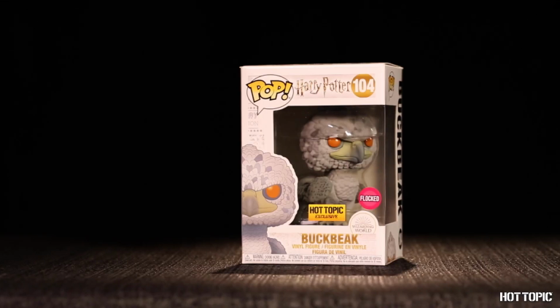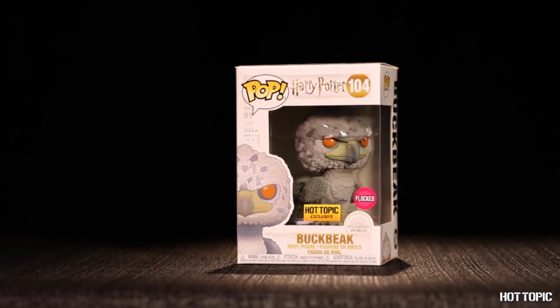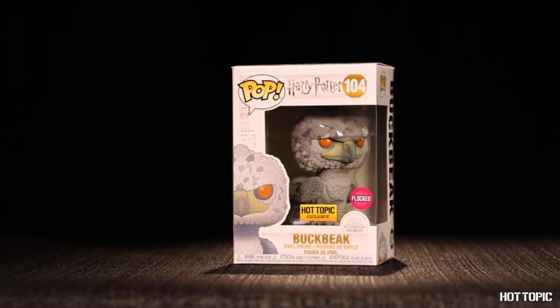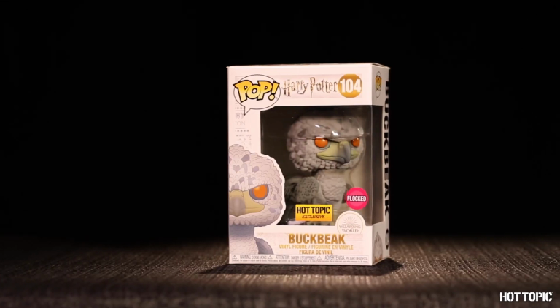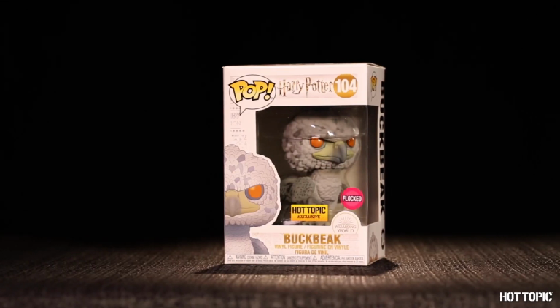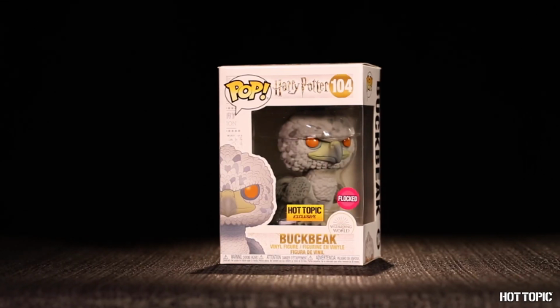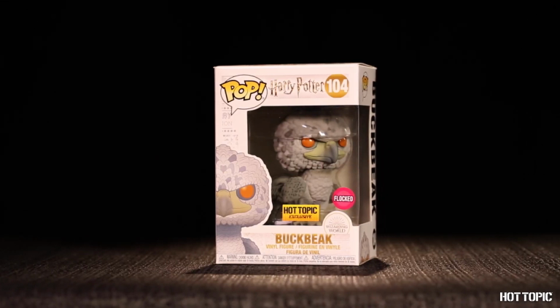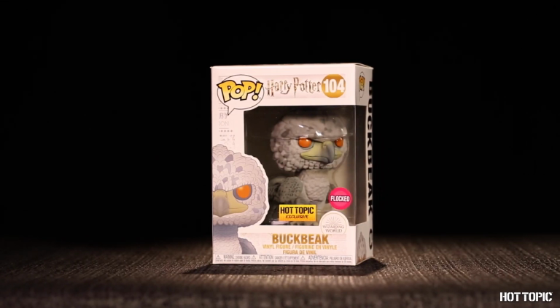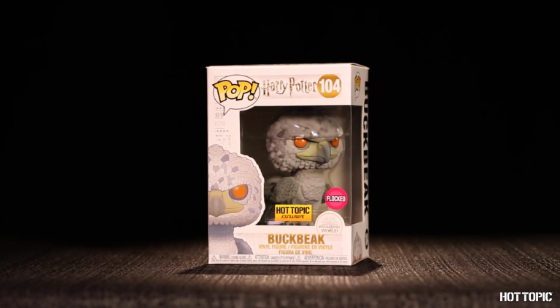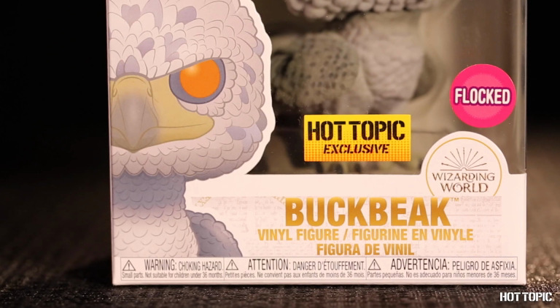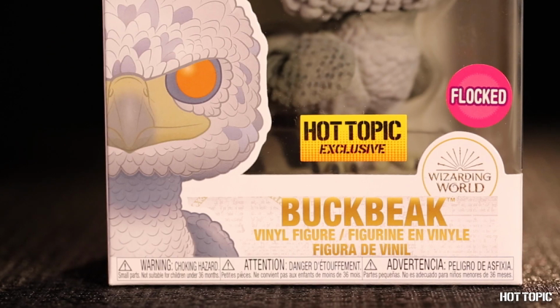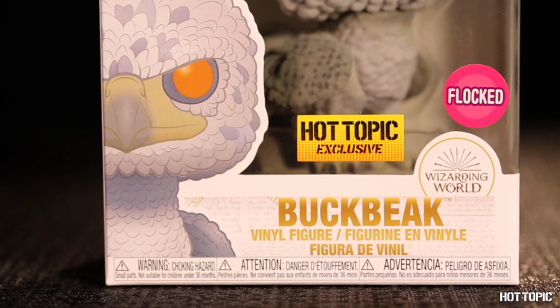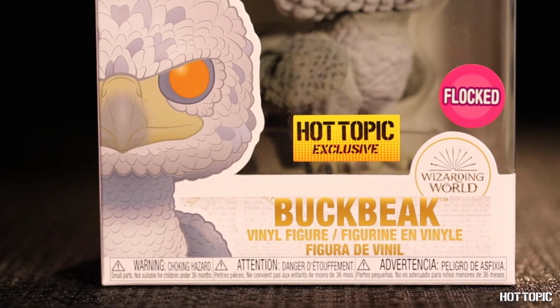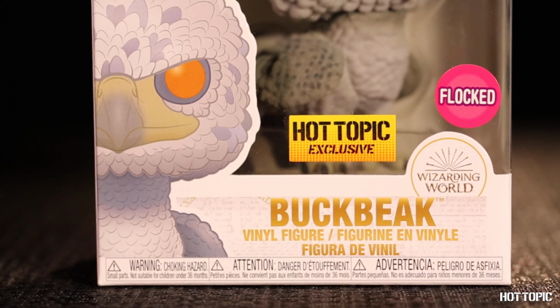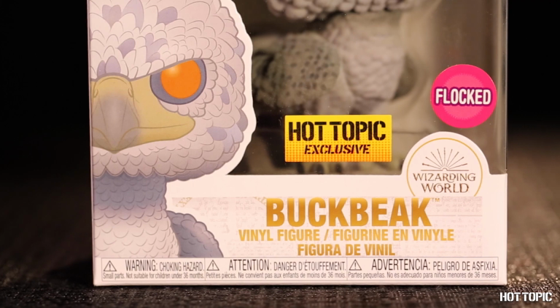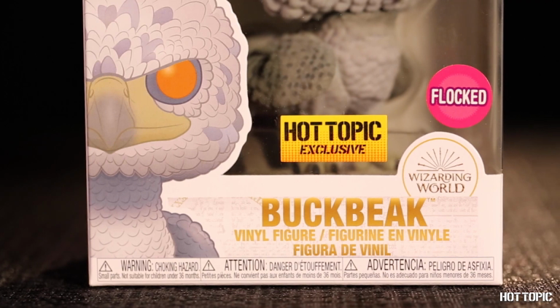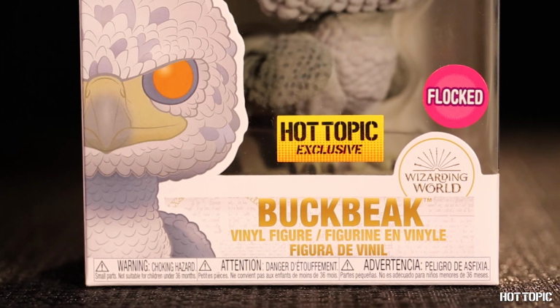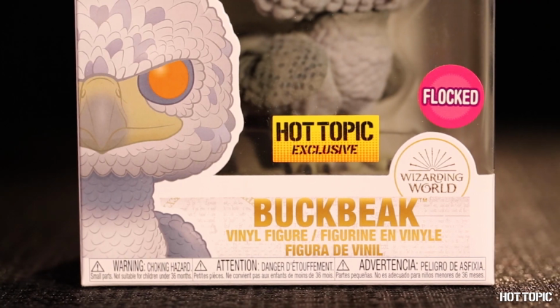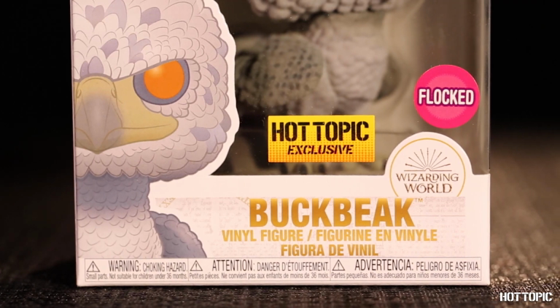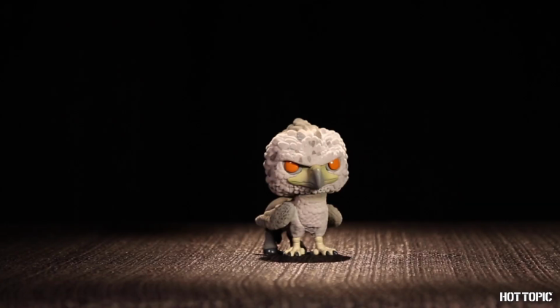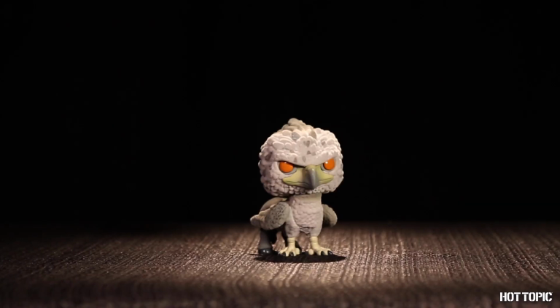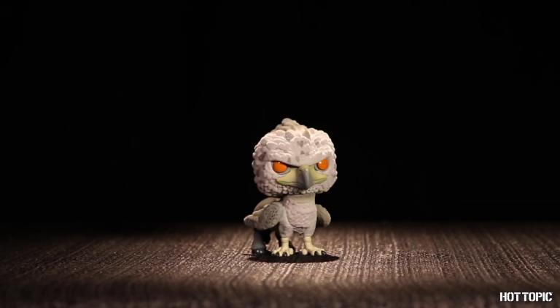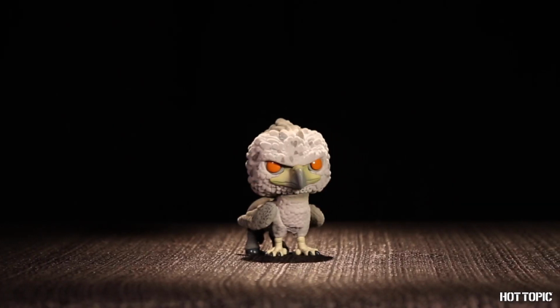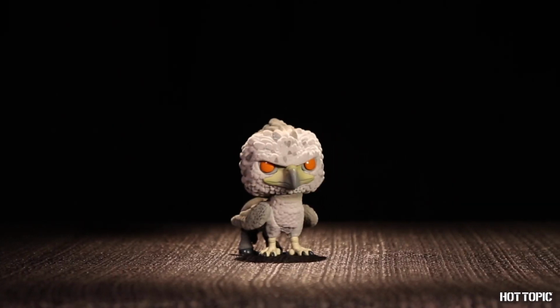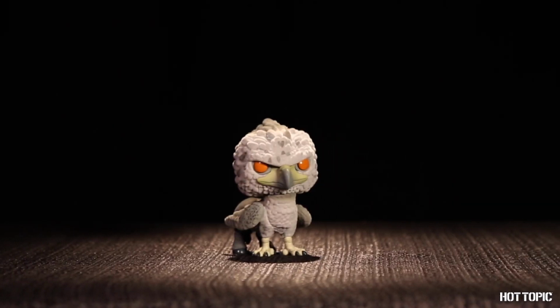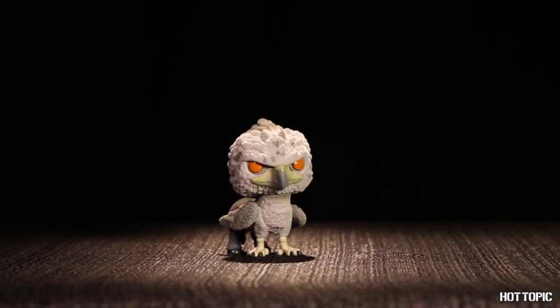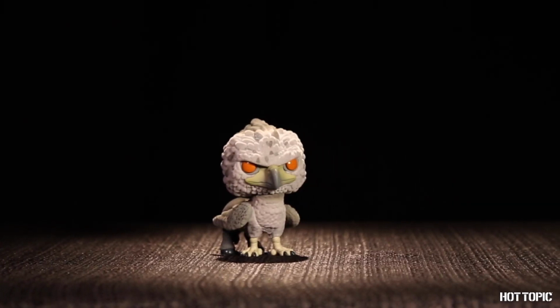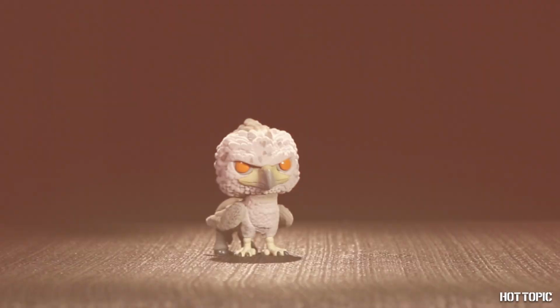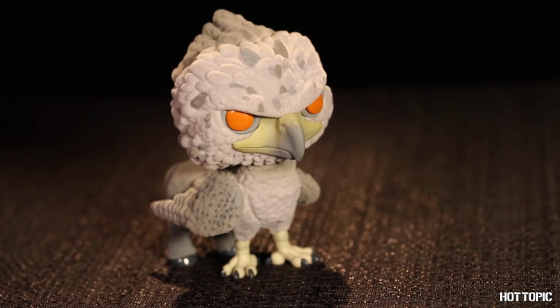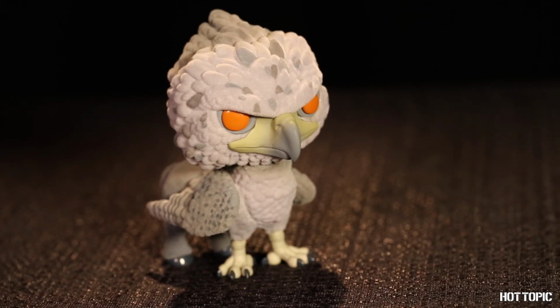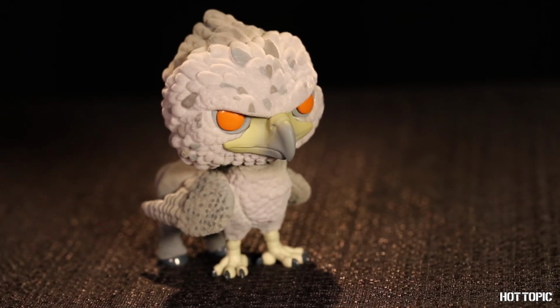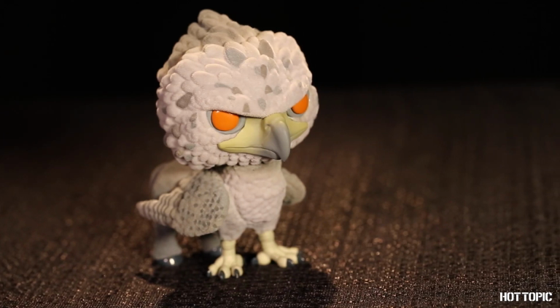From Harry Potter, we have the best hippogriff that ever was and ever will be, Buckbeak. He's flocked and ready to soar.